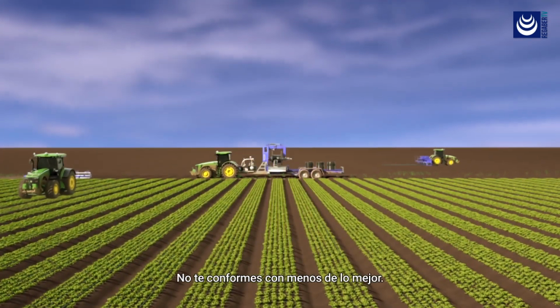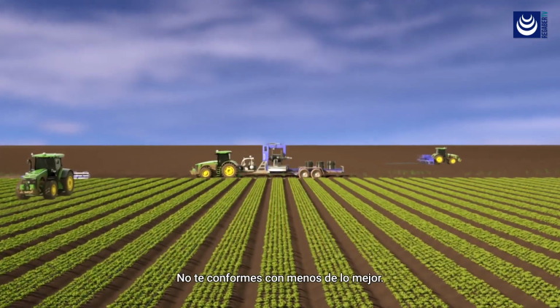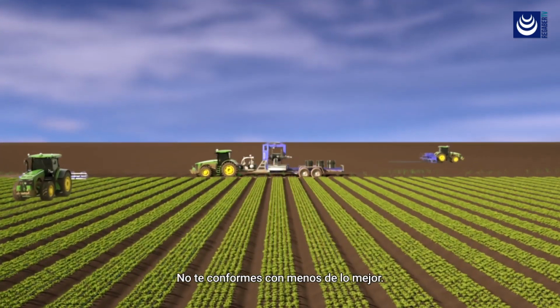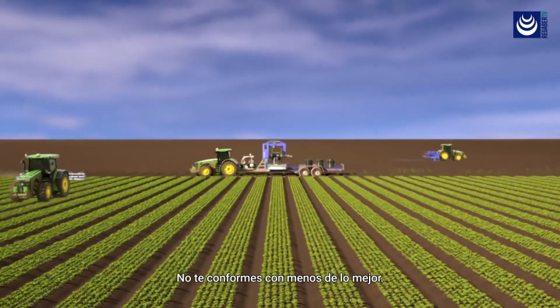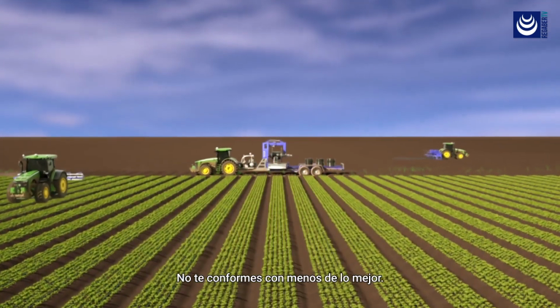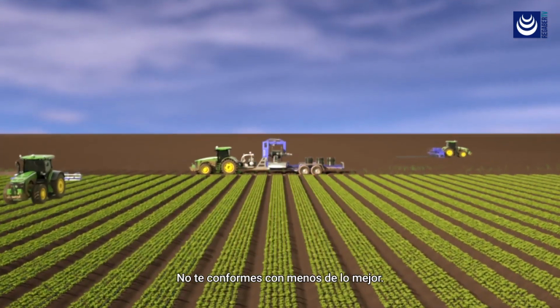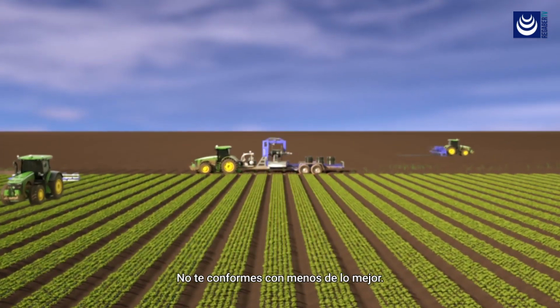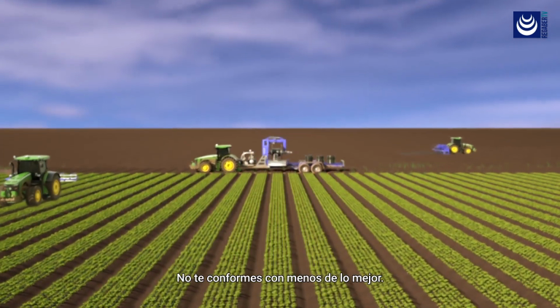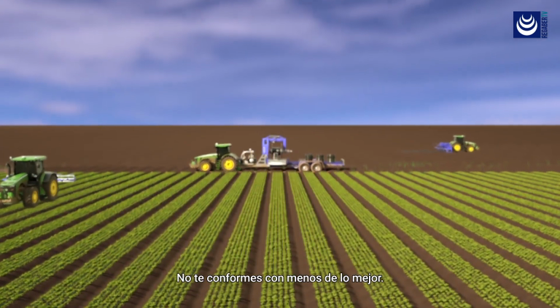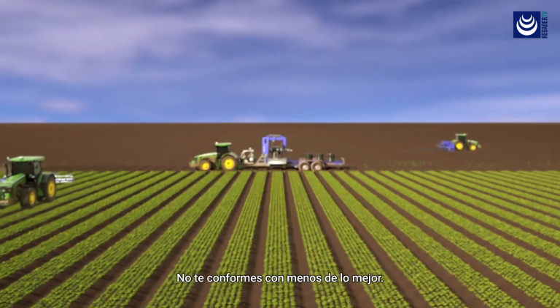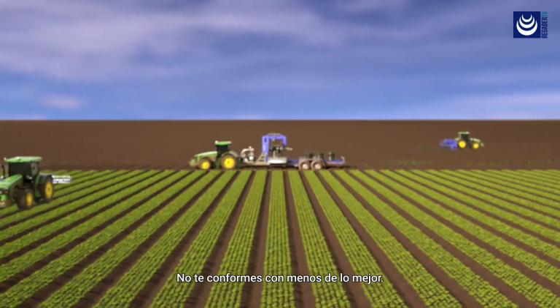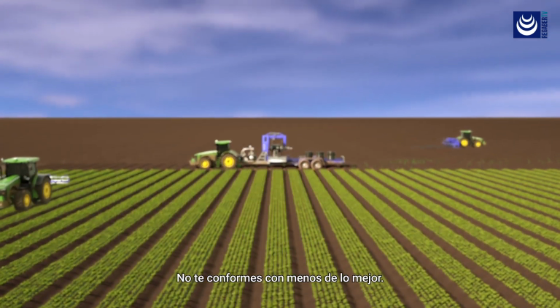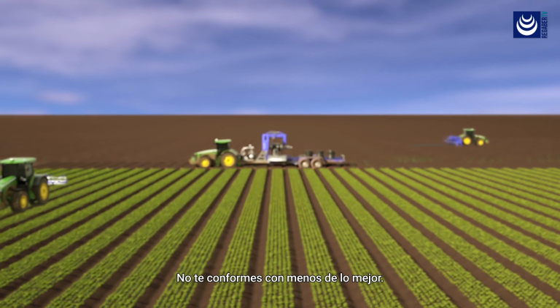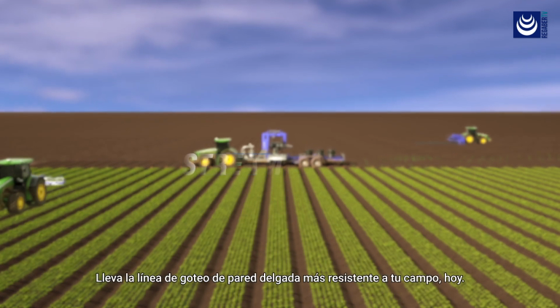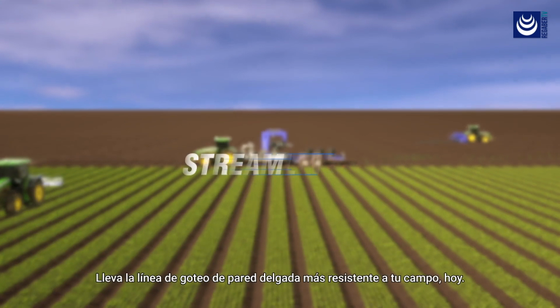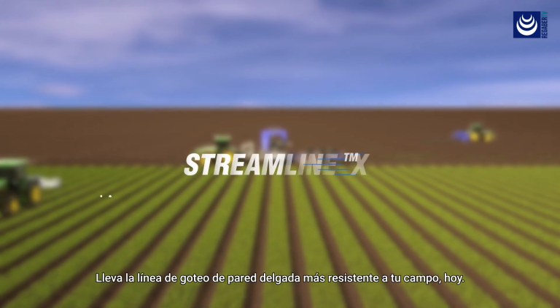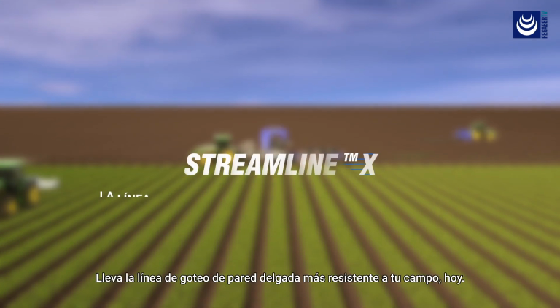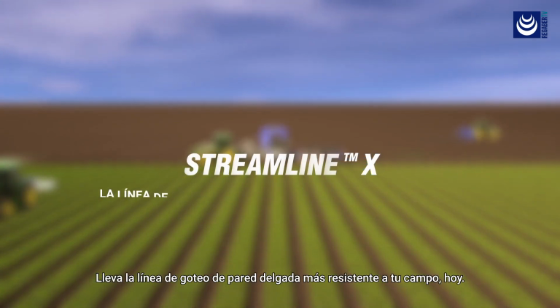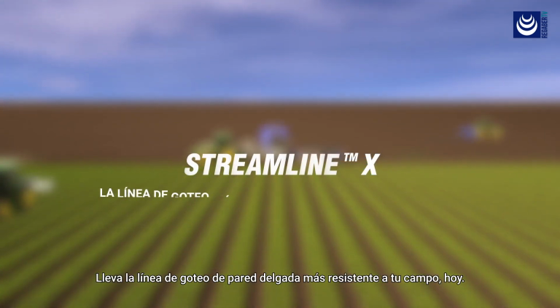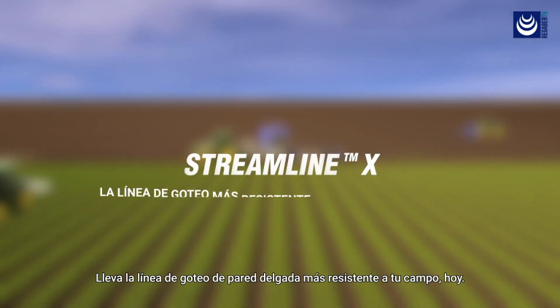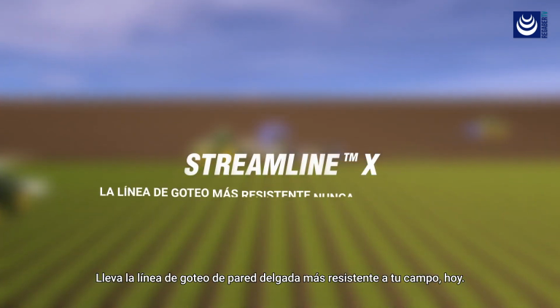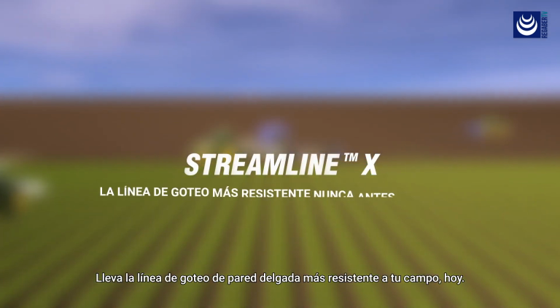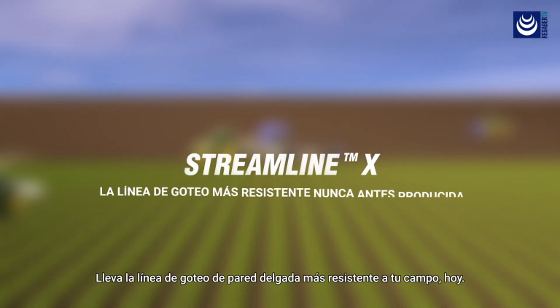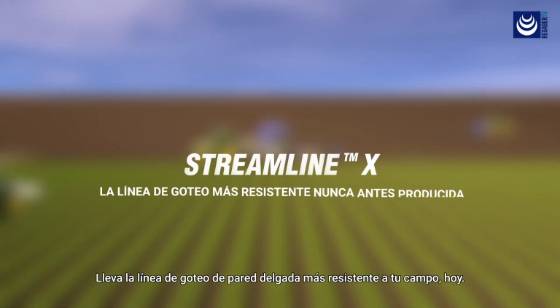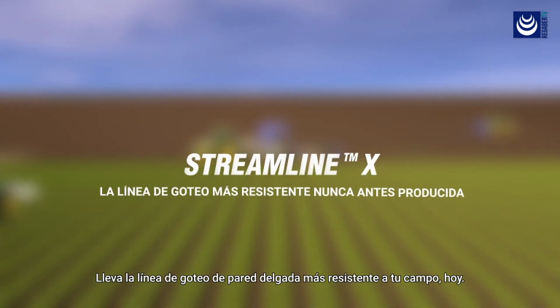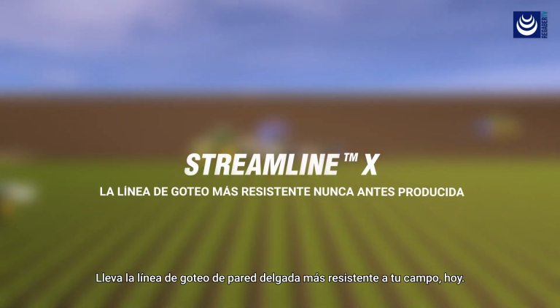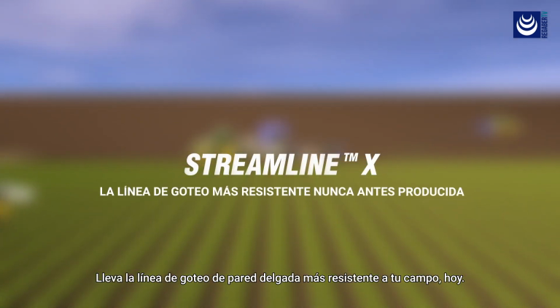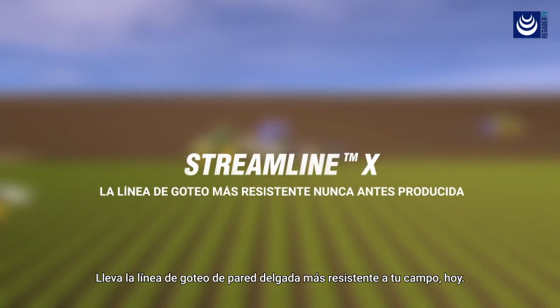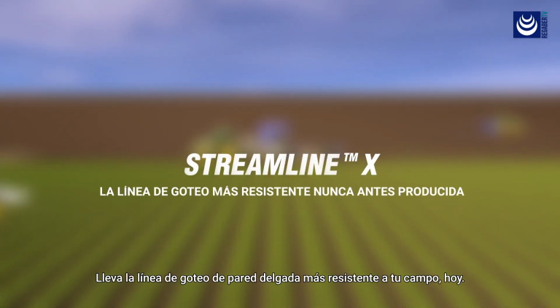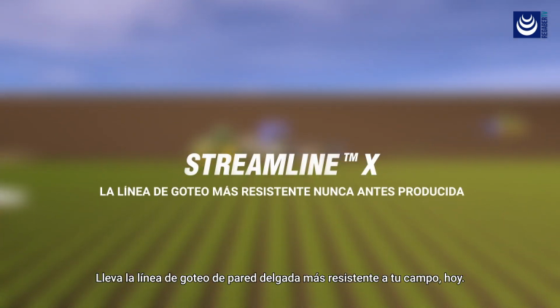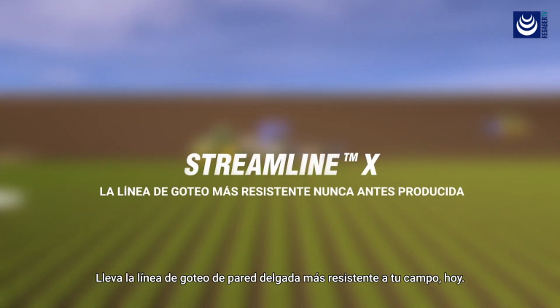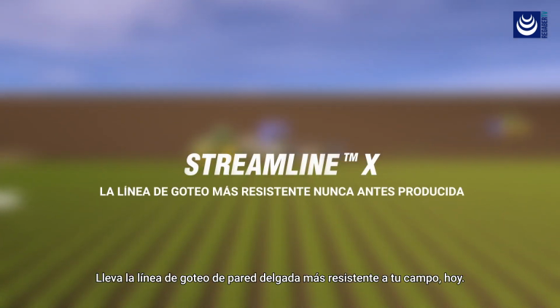Don't settle for less than the best. Bring the toughest thin wall dripper line to your field today.